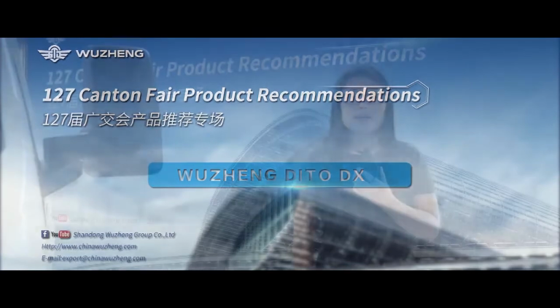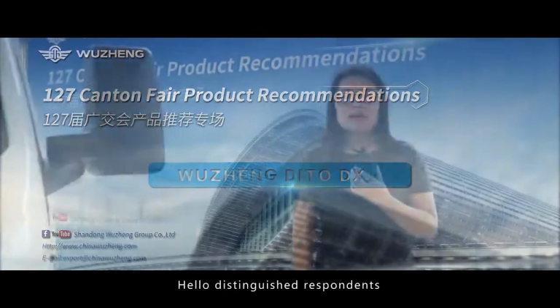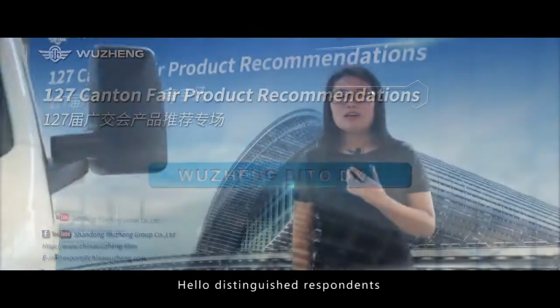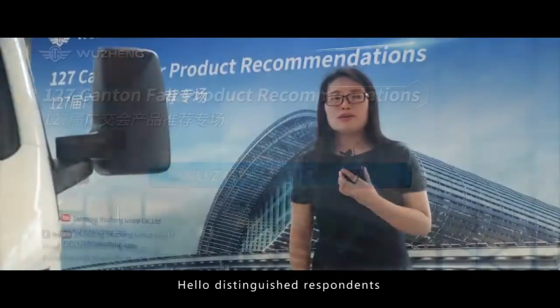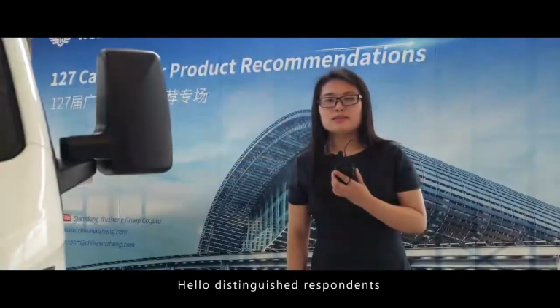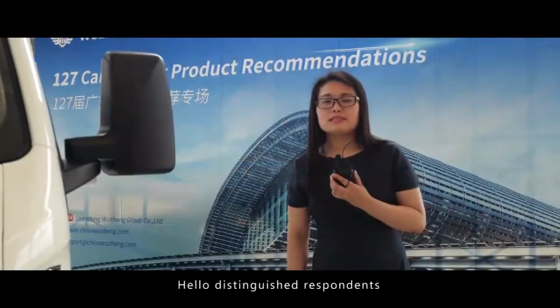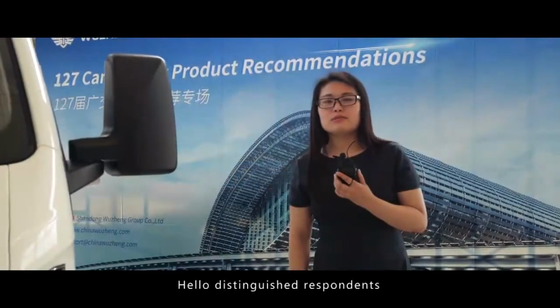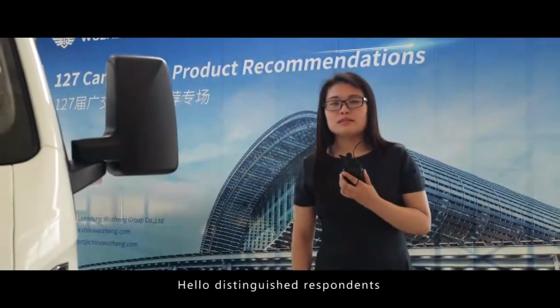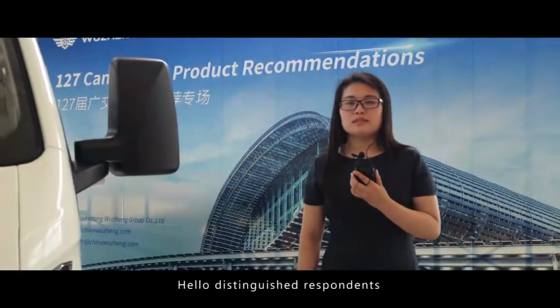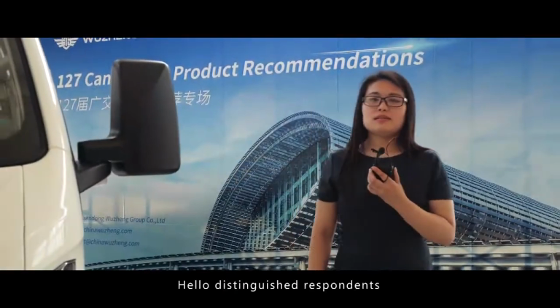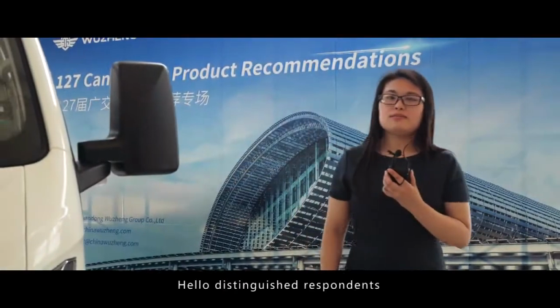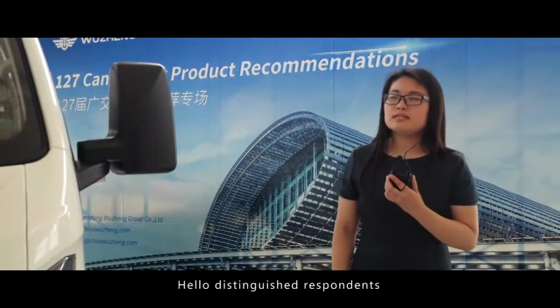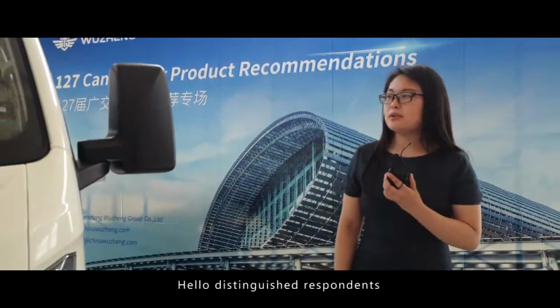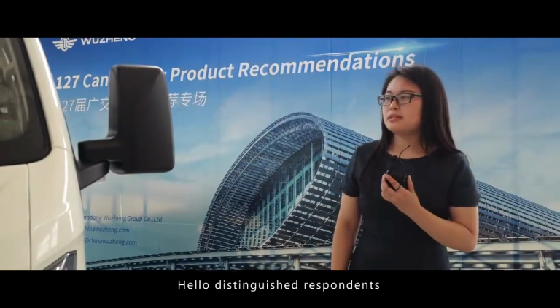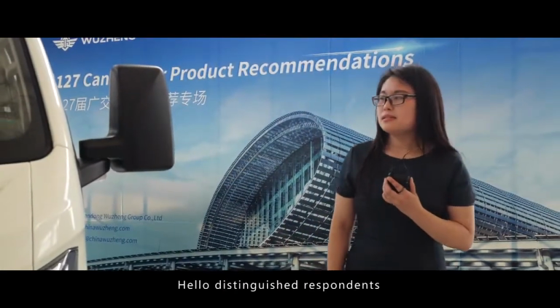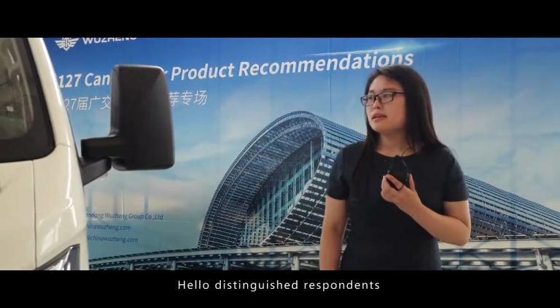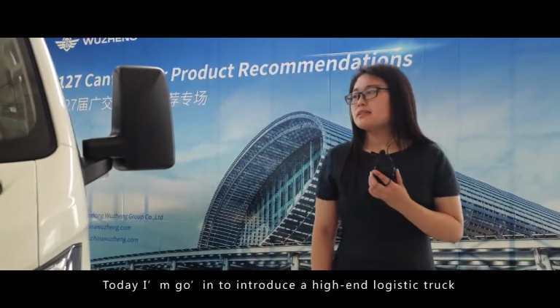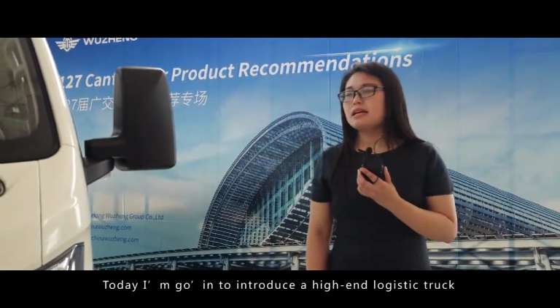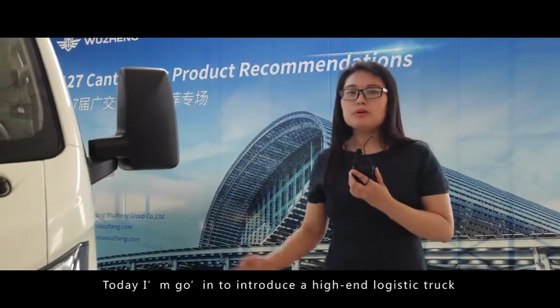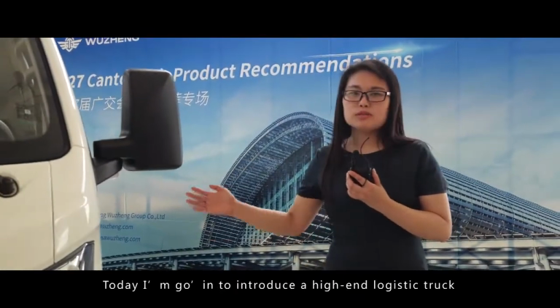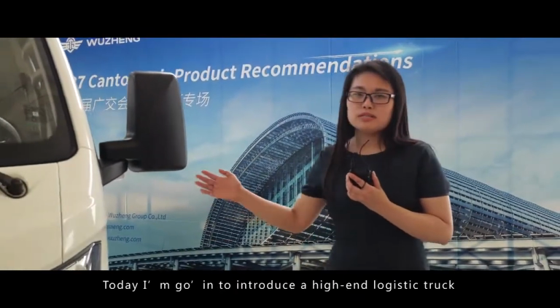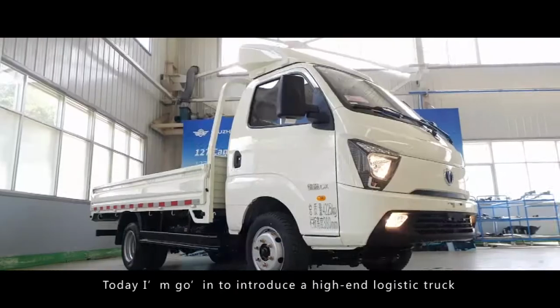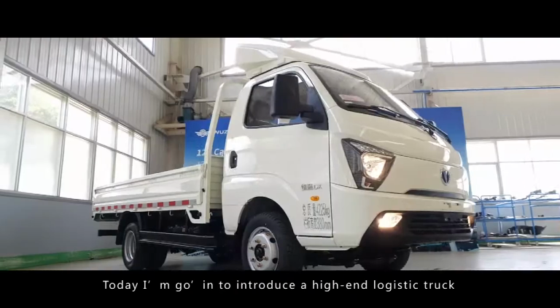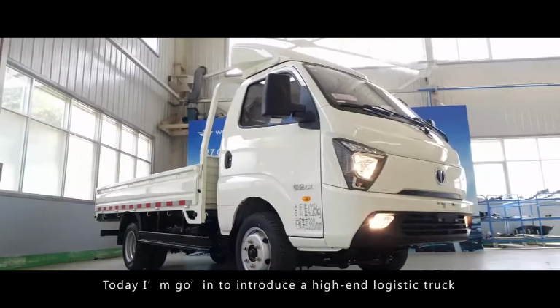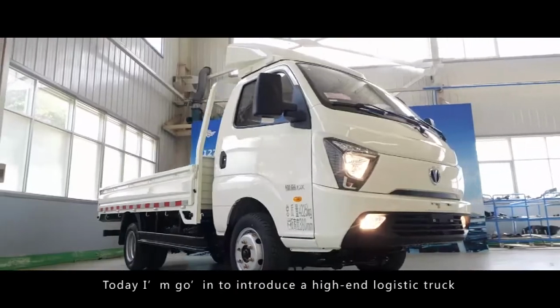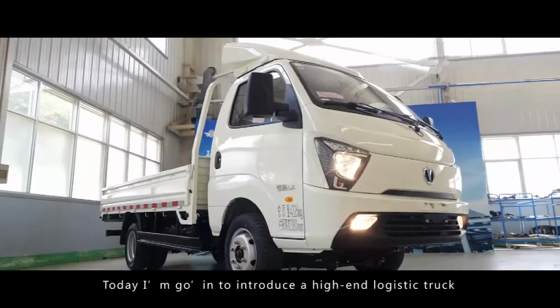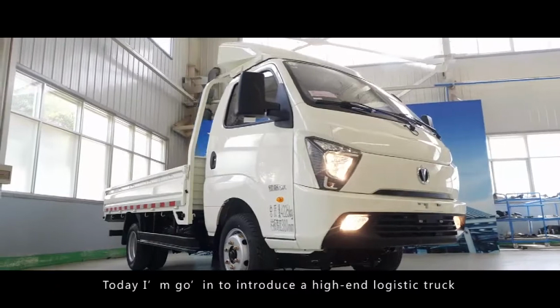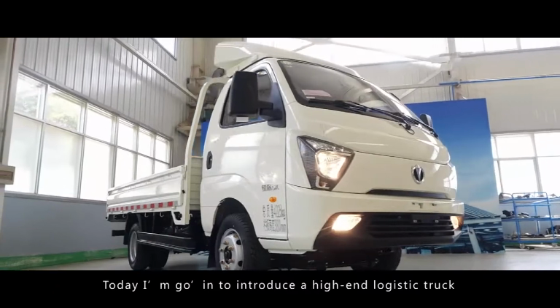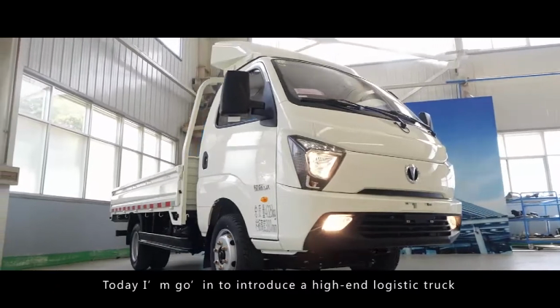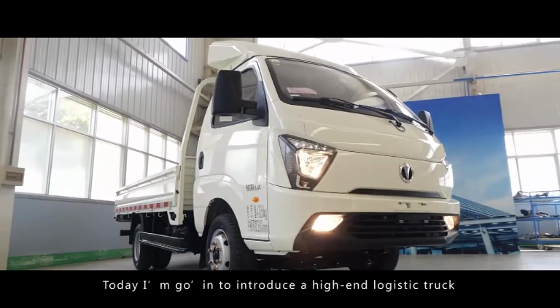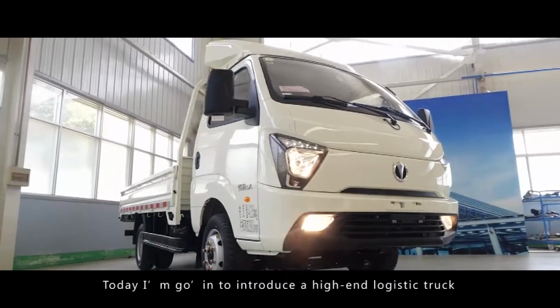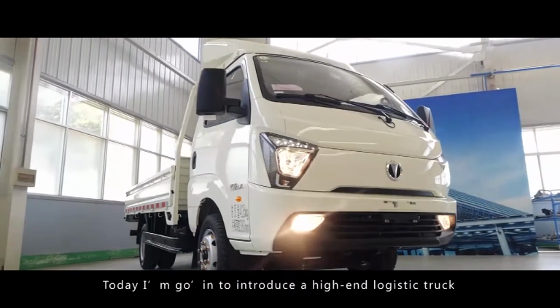Hello, this is Ding with the race bonus. Today I'm going to introduce the high-end logistic truck.